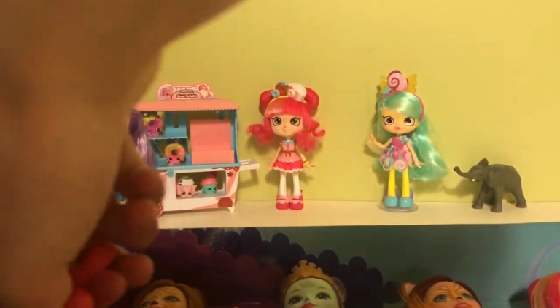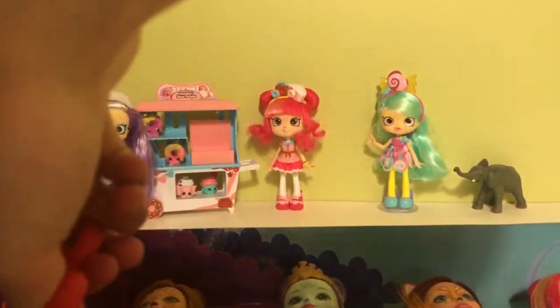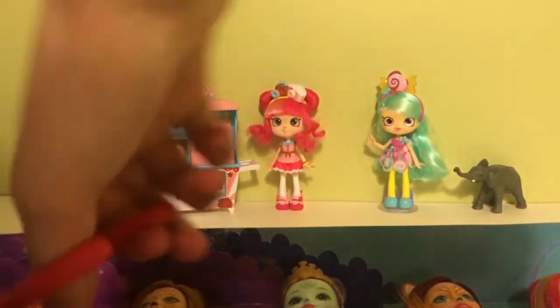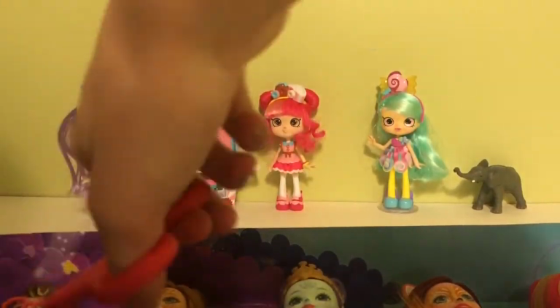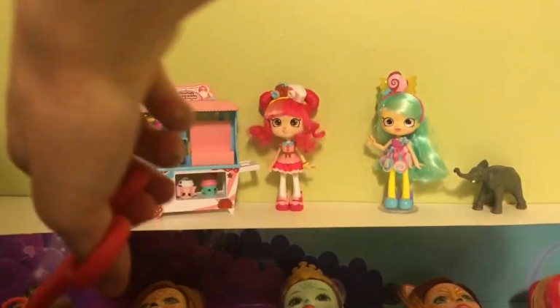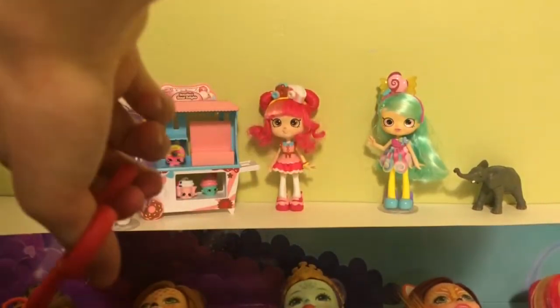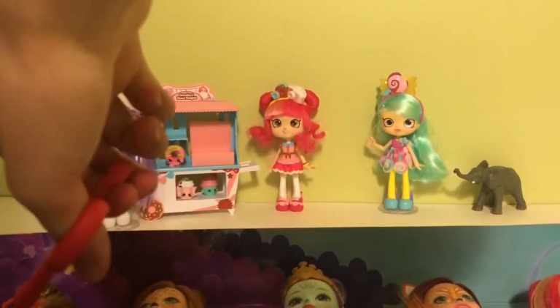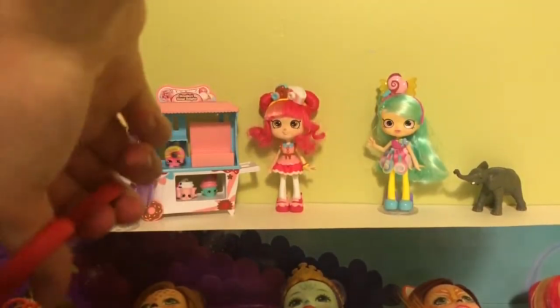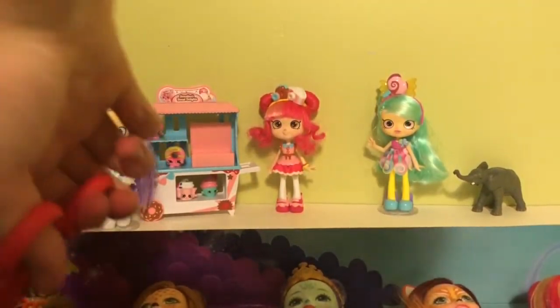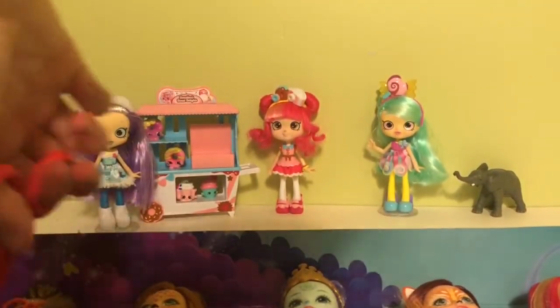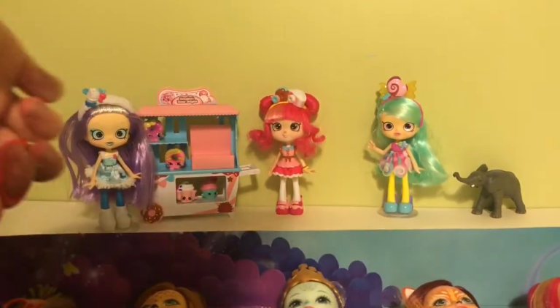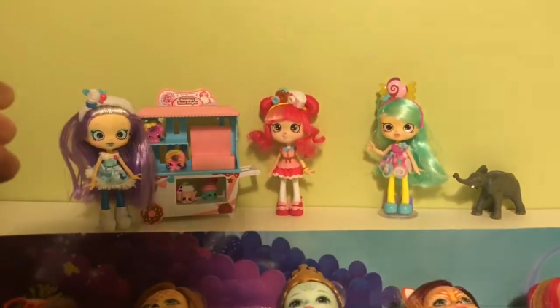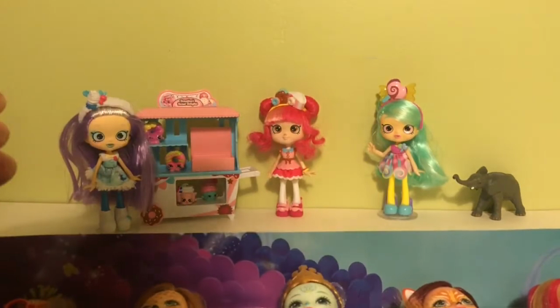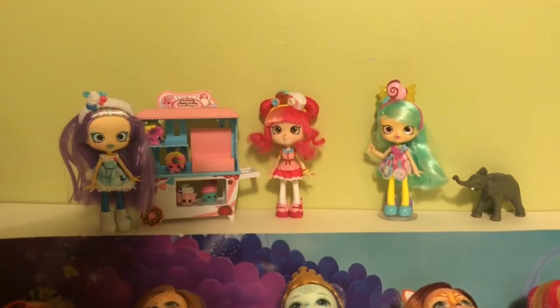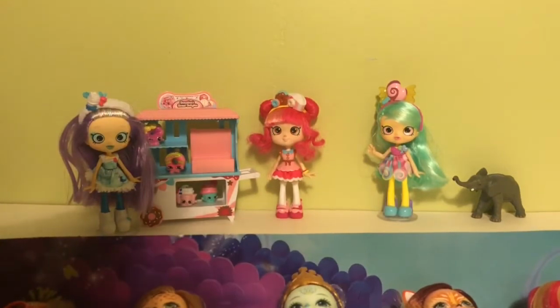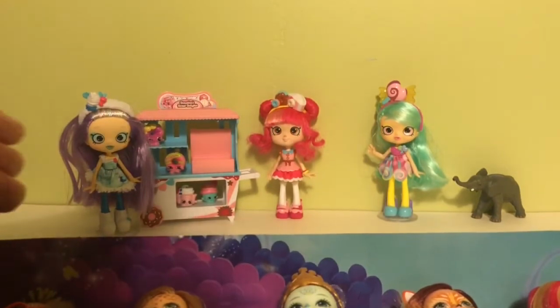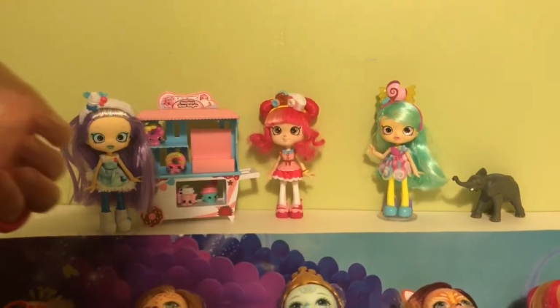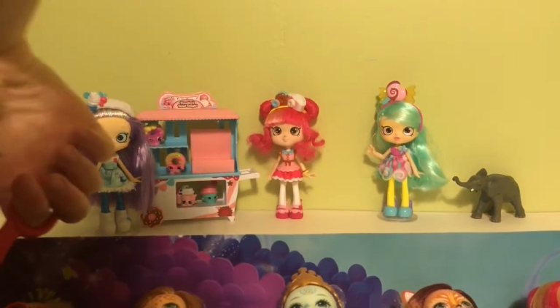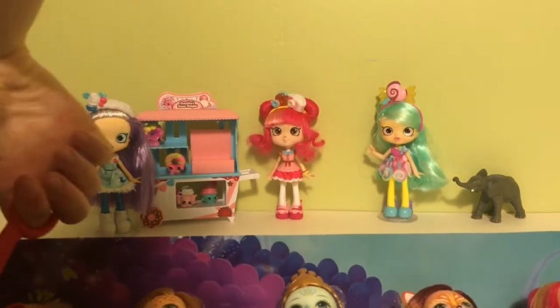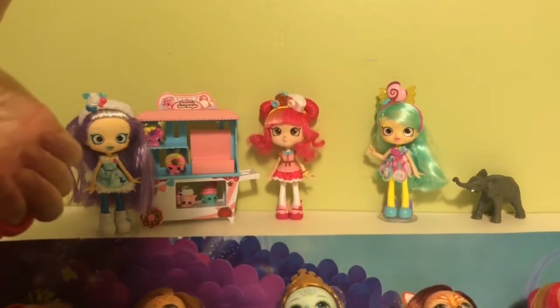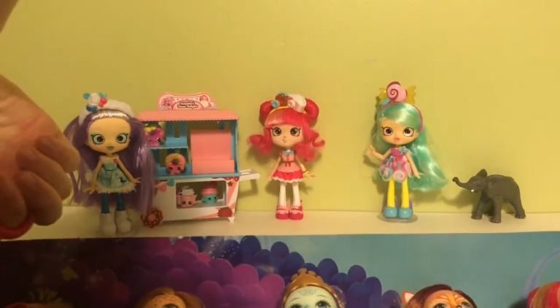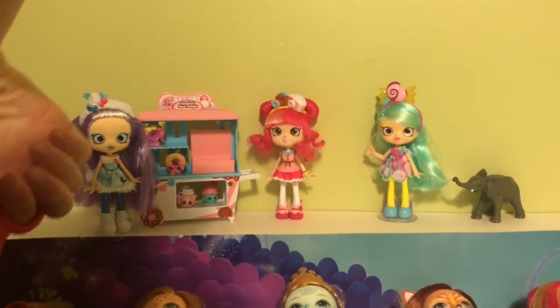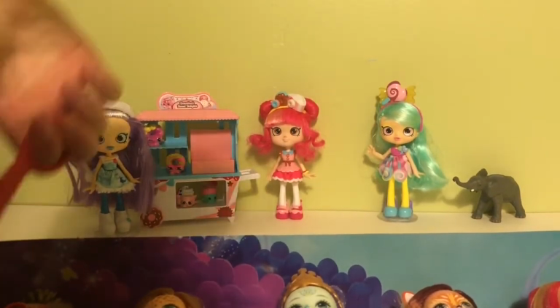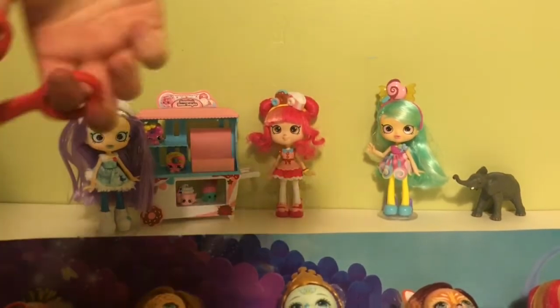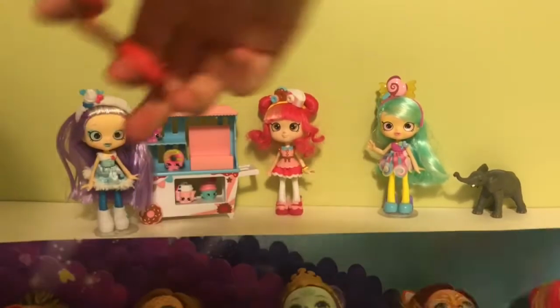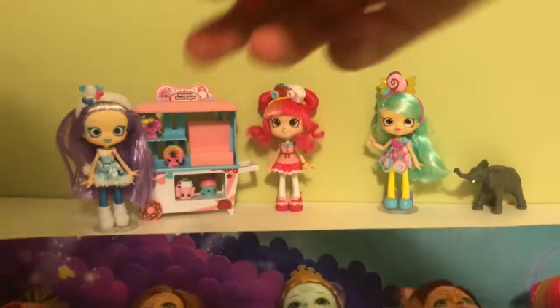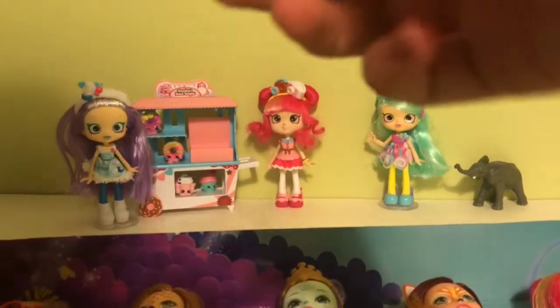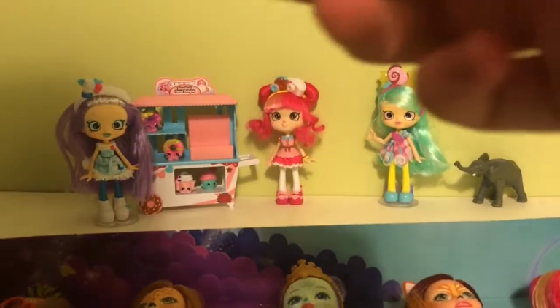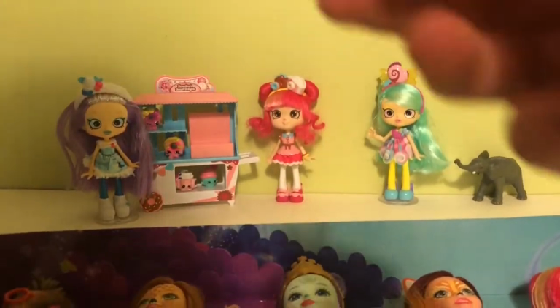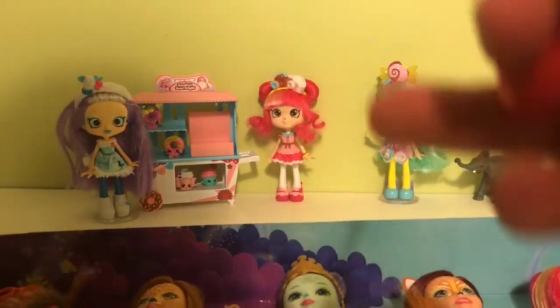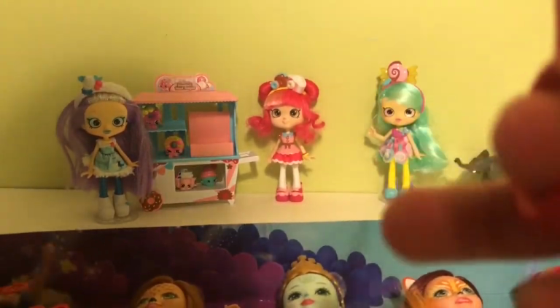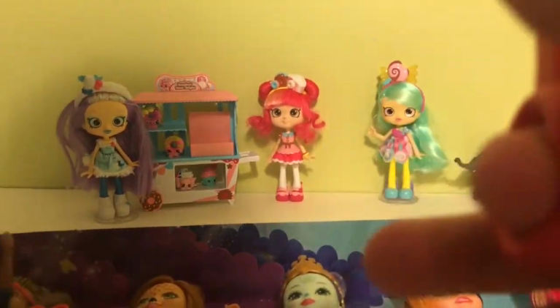I'm going to cut the dolls out of their package.